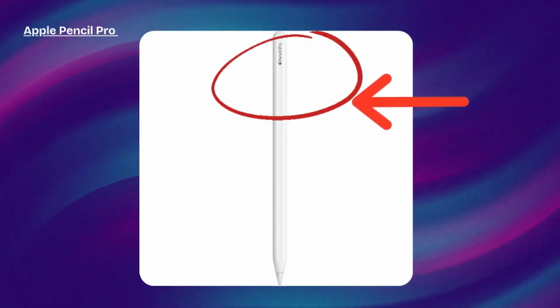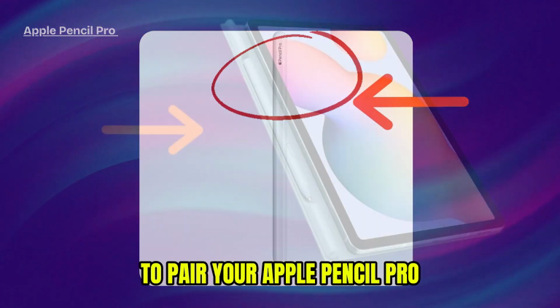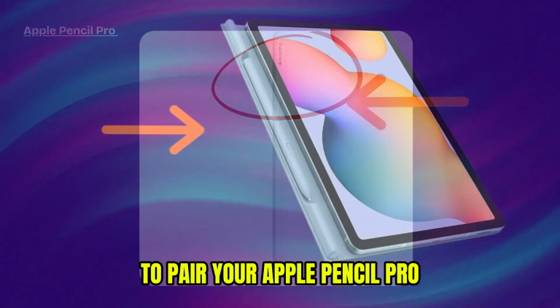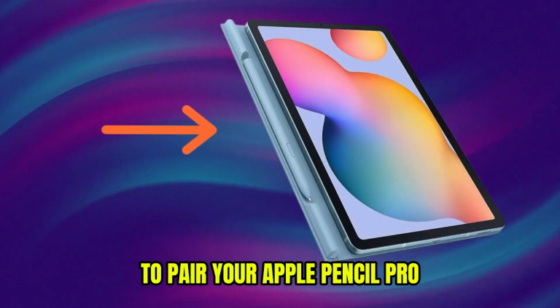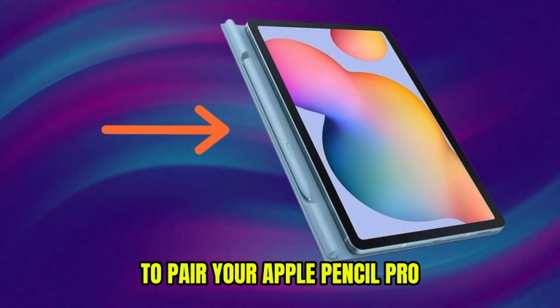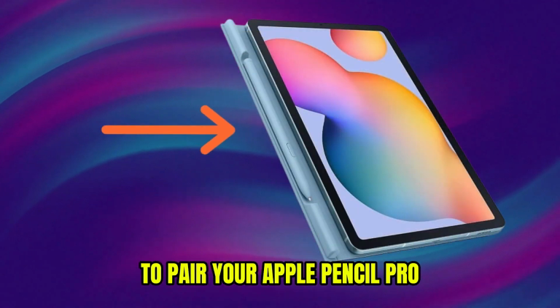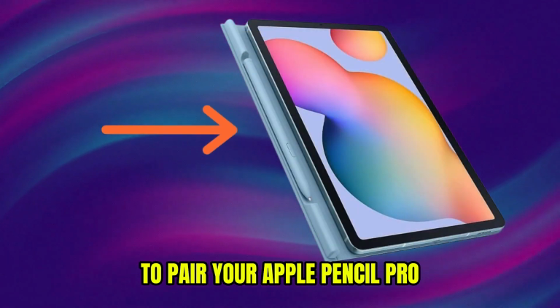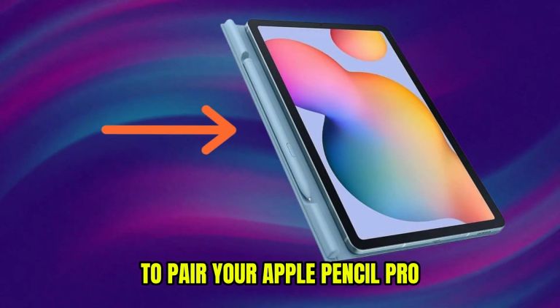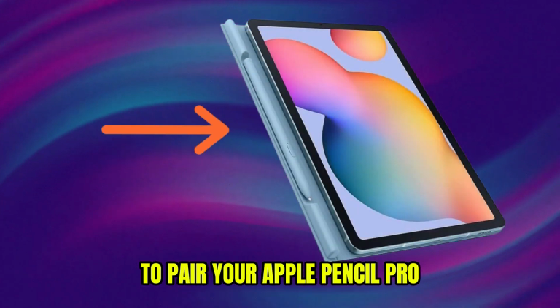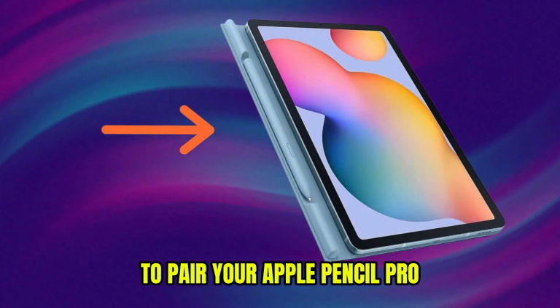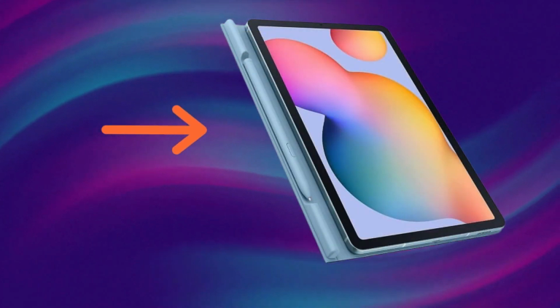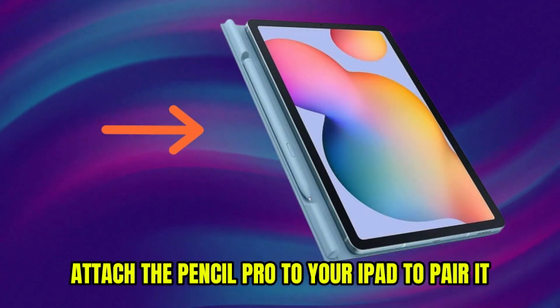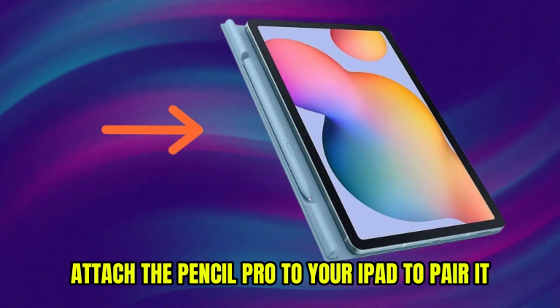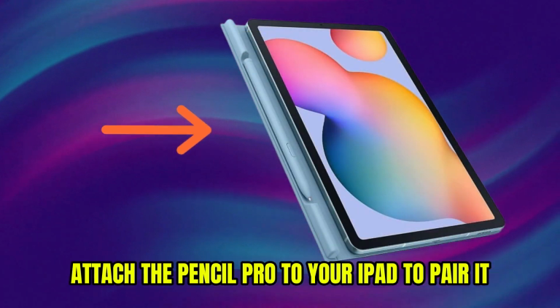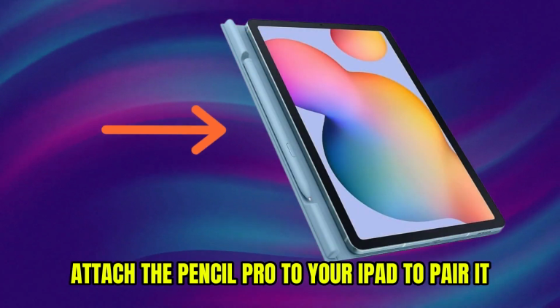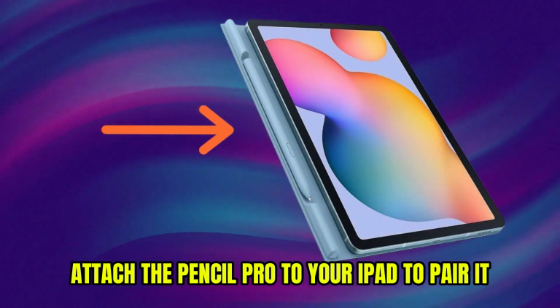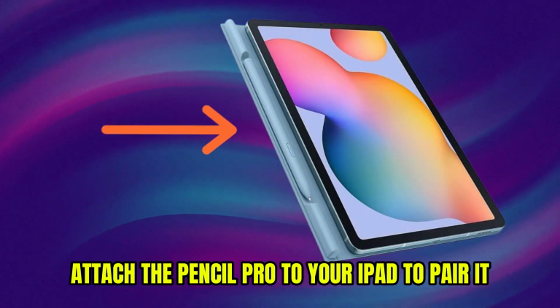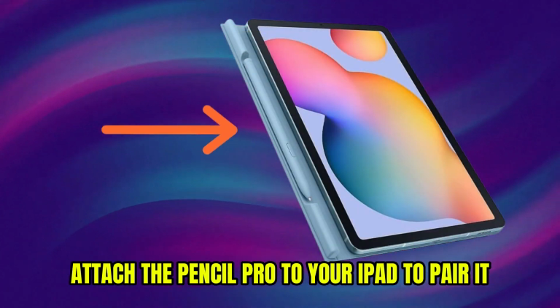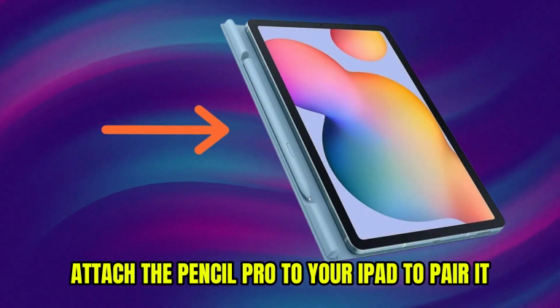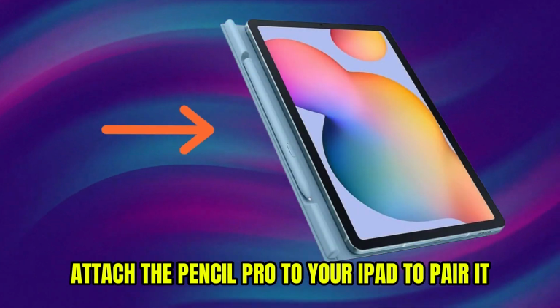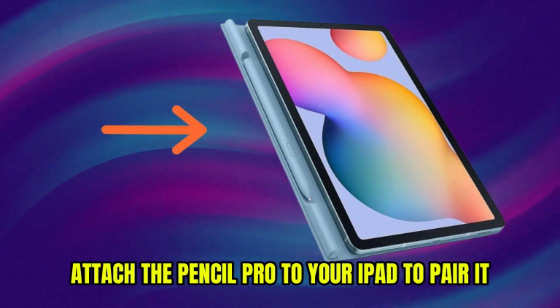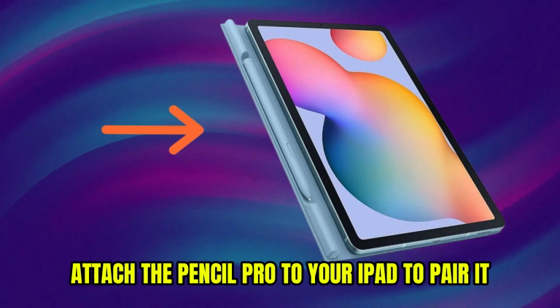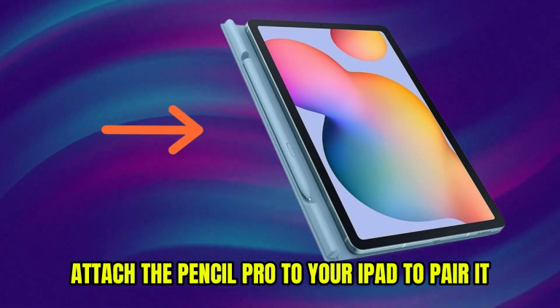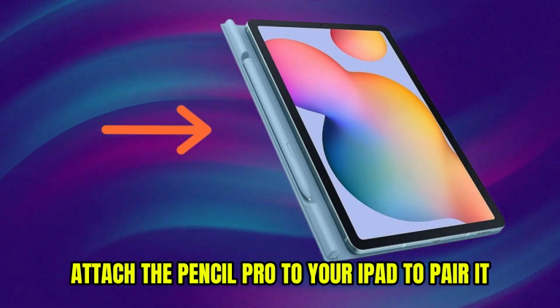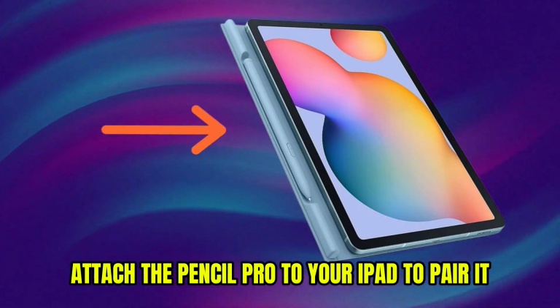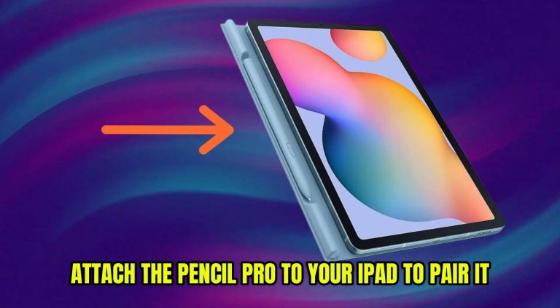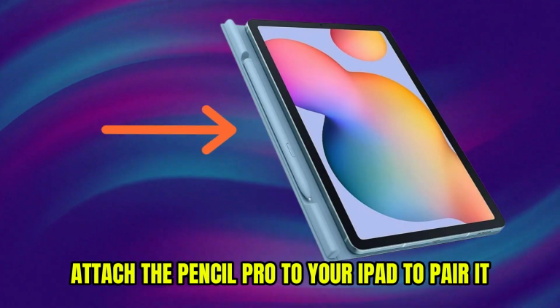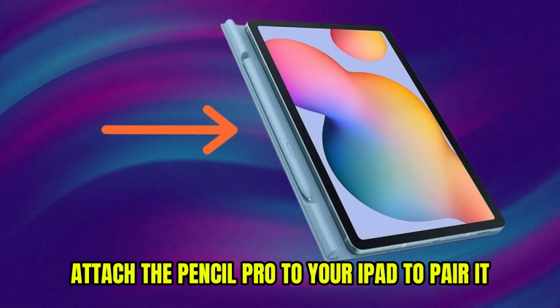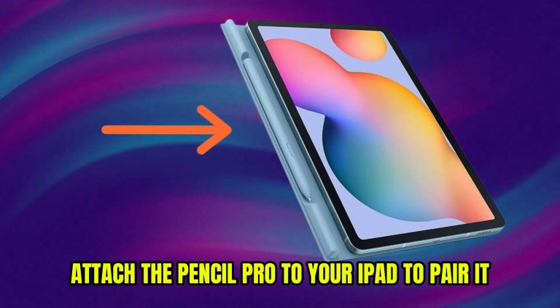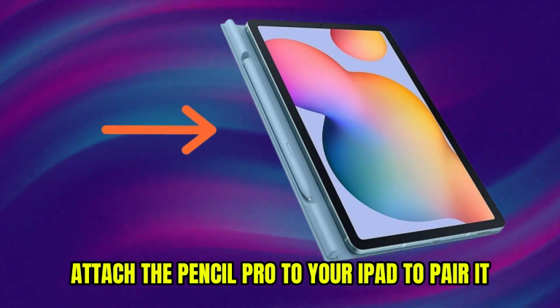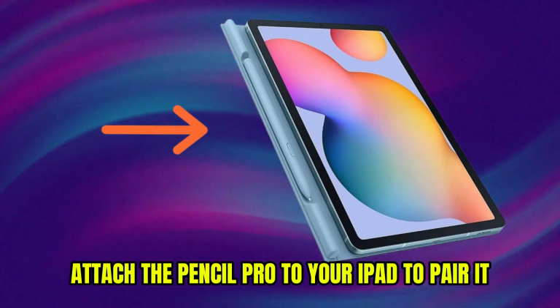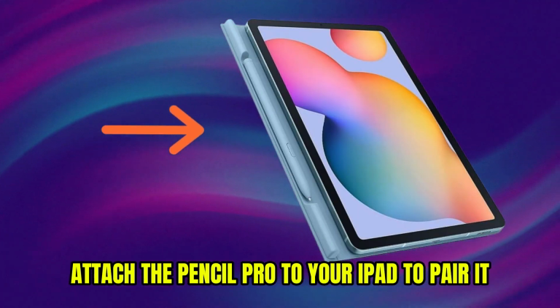To pair your Apple Pencil Pro, attach the Pencil Pro to your iPad to pair it.